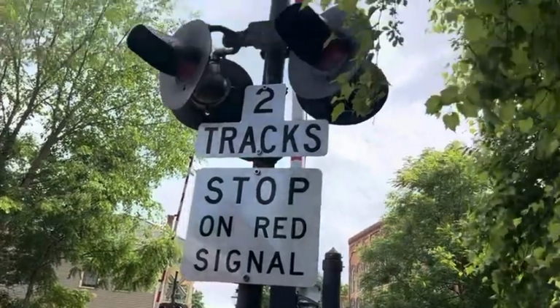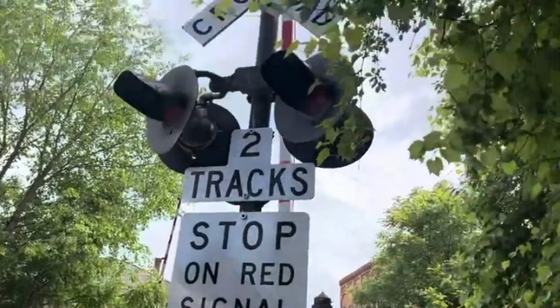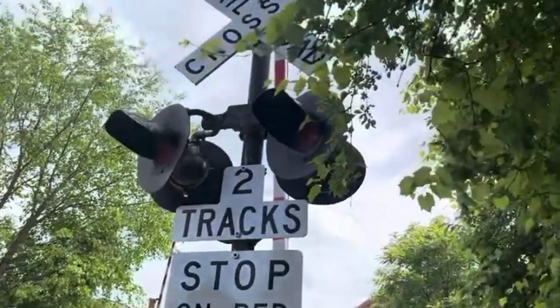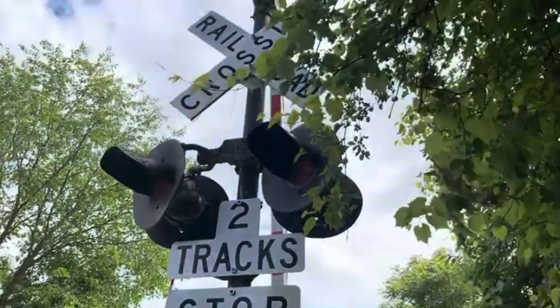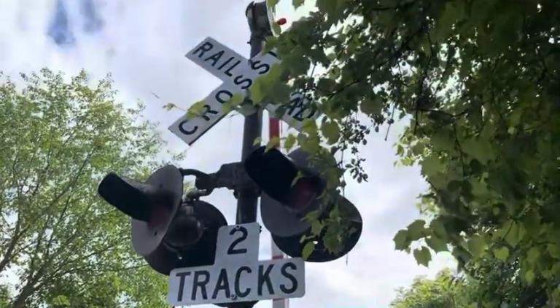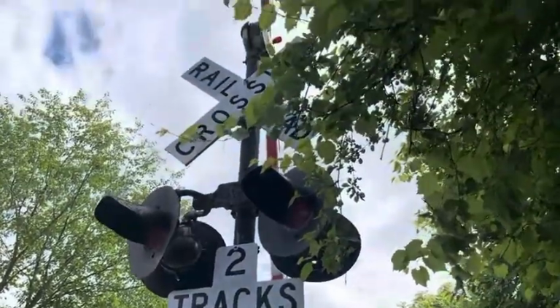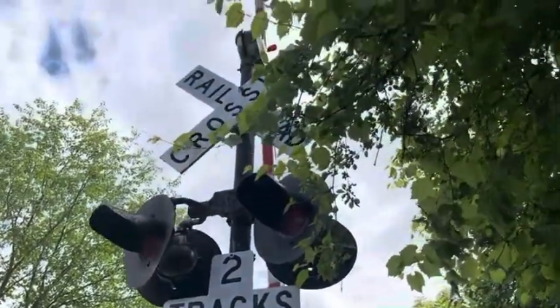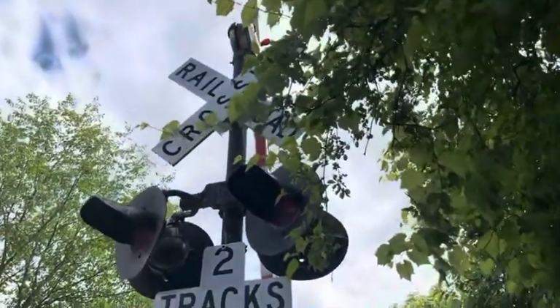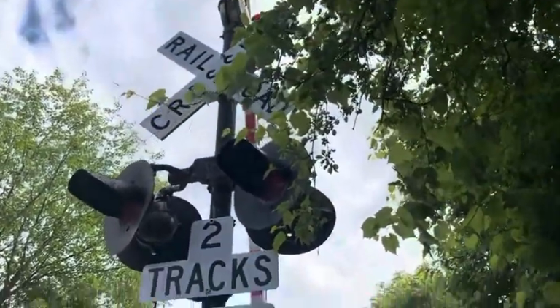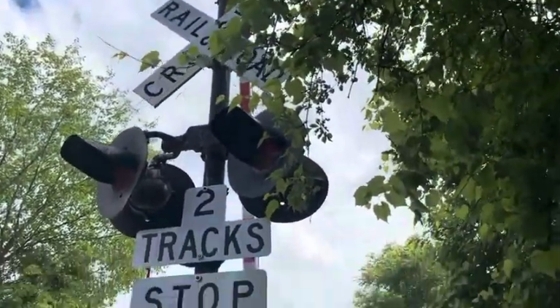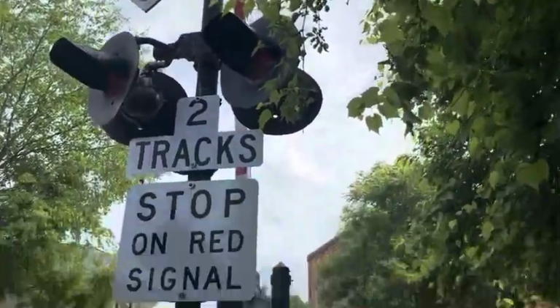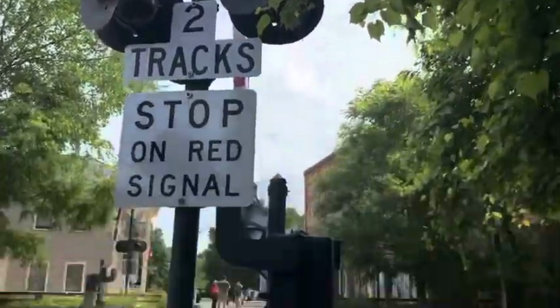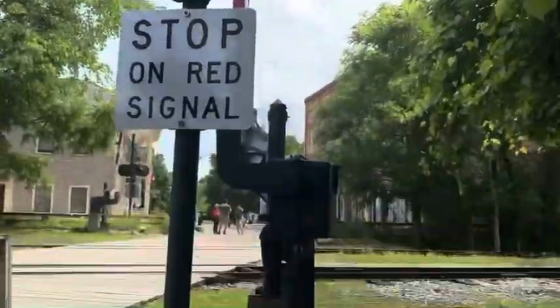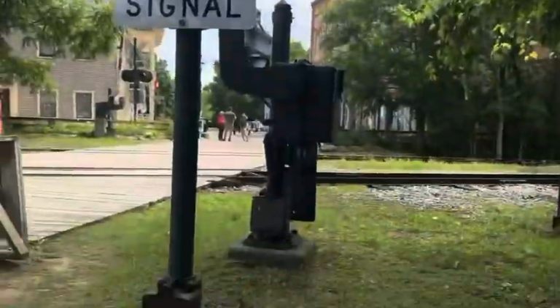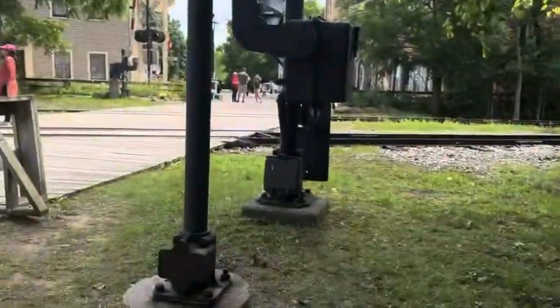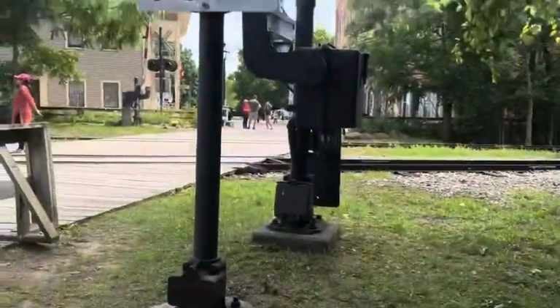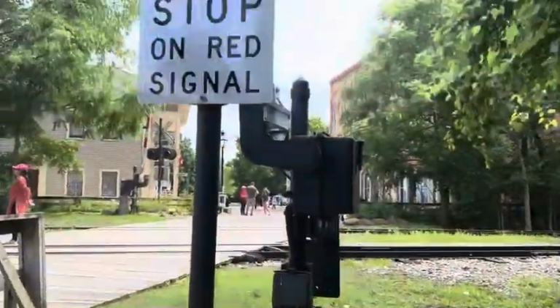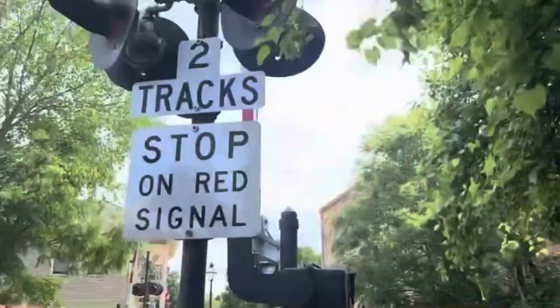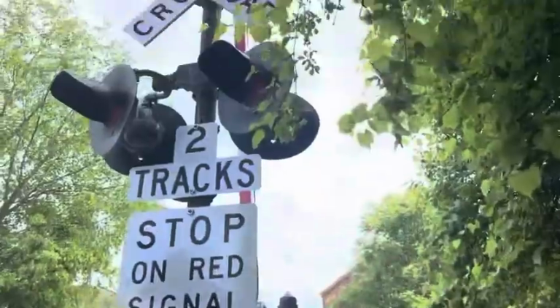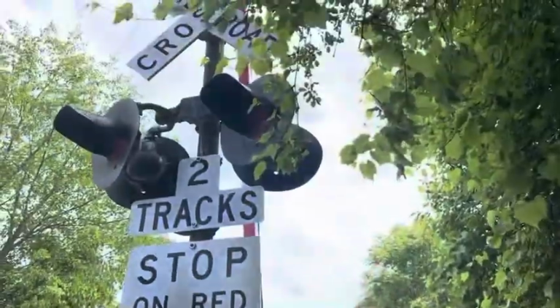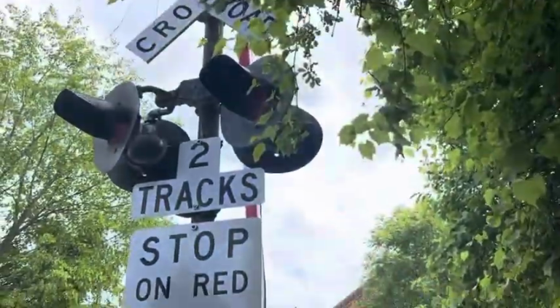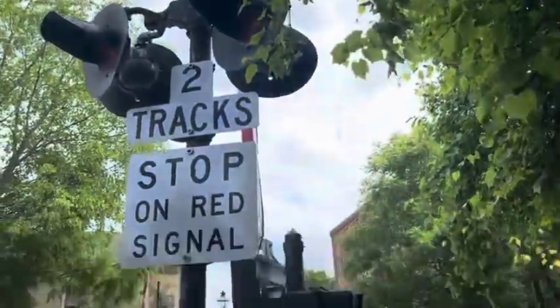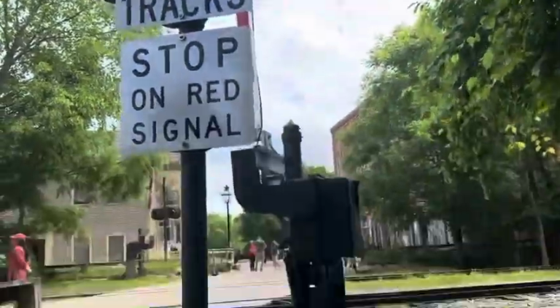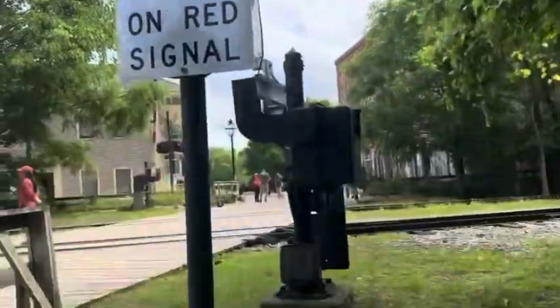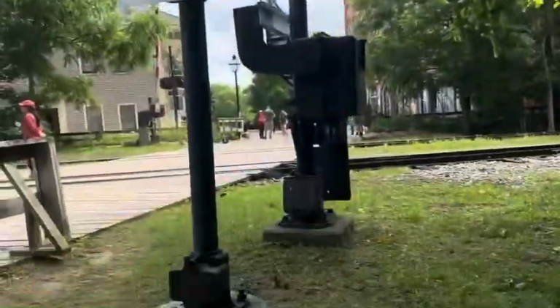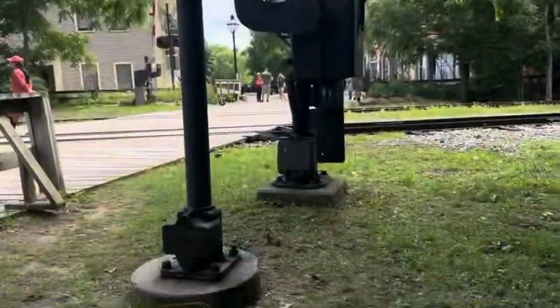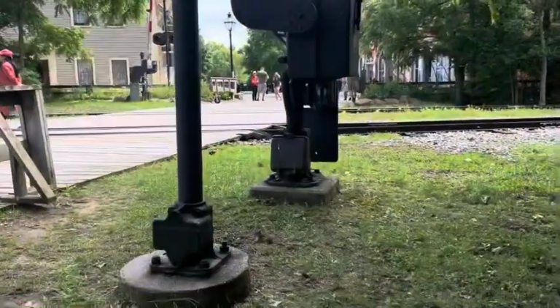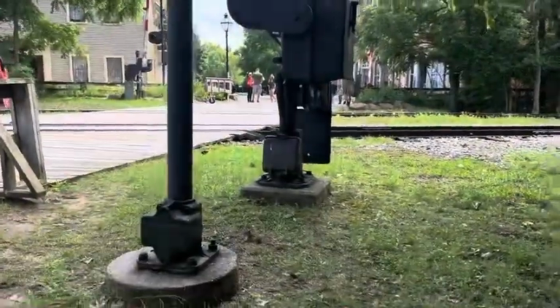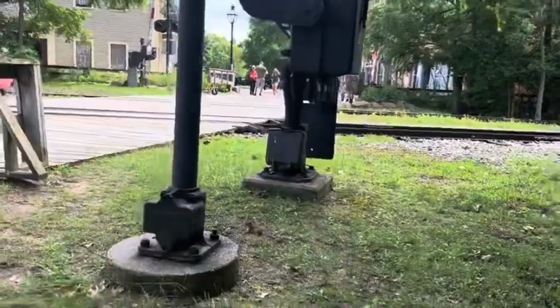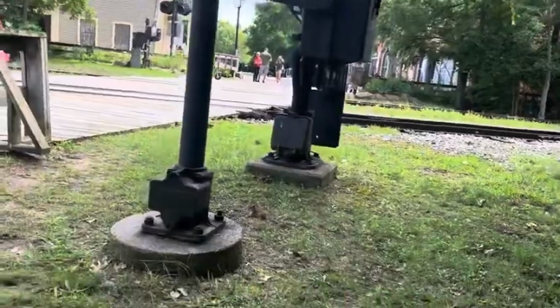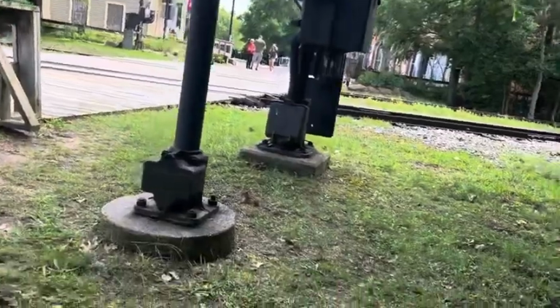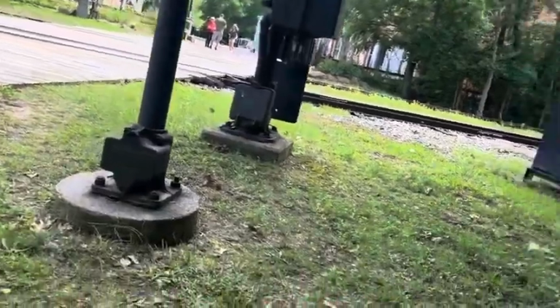Here I am at Crossroads Village and the Huckleberry Railroad. I'm going to give you guys a crossing tour.